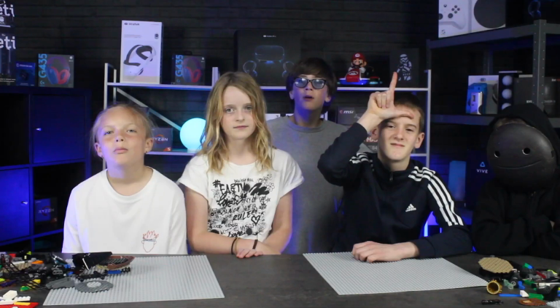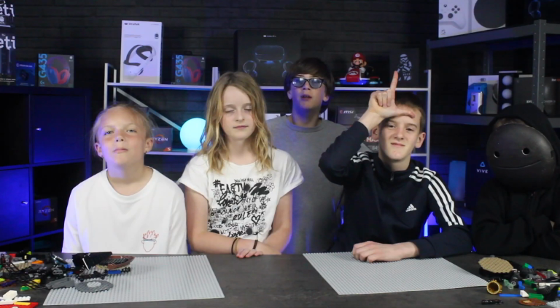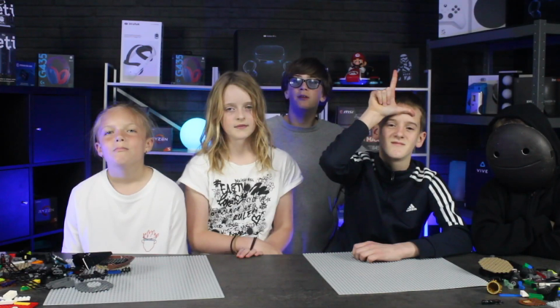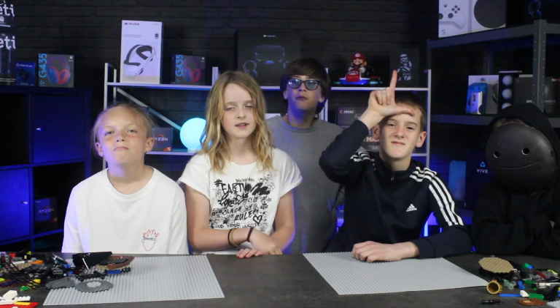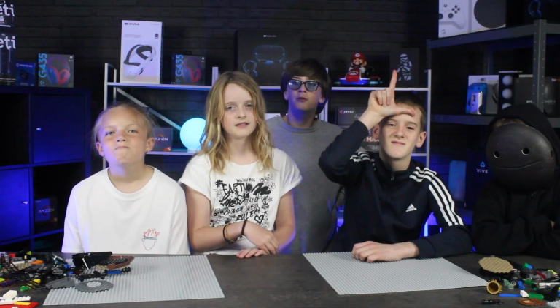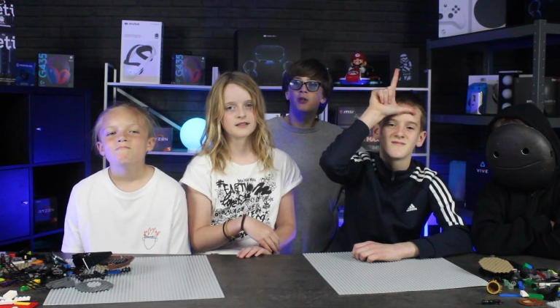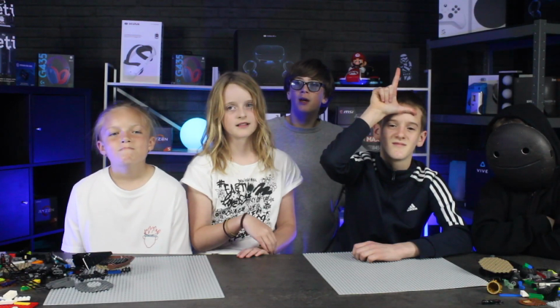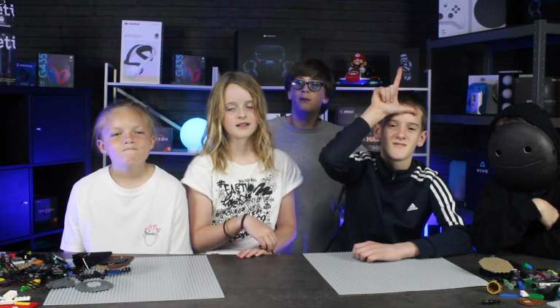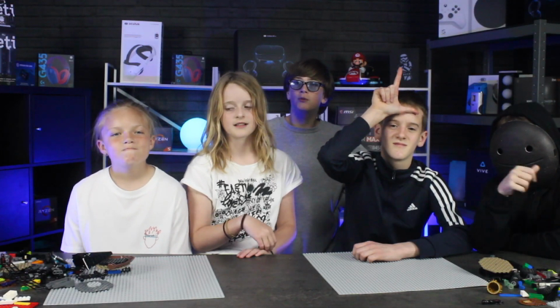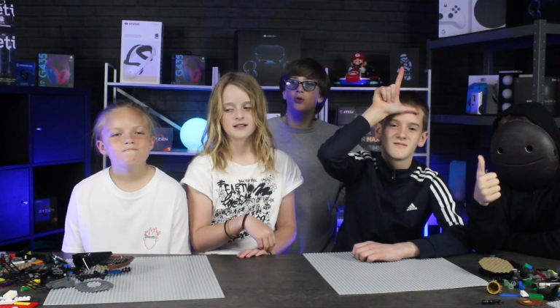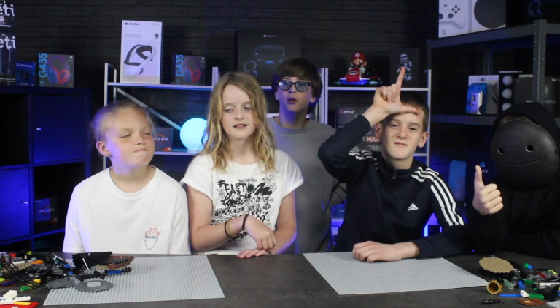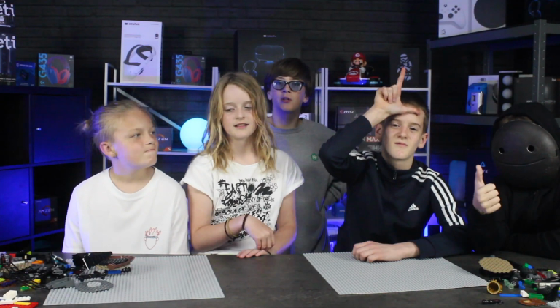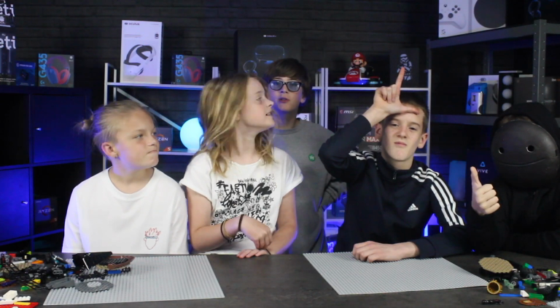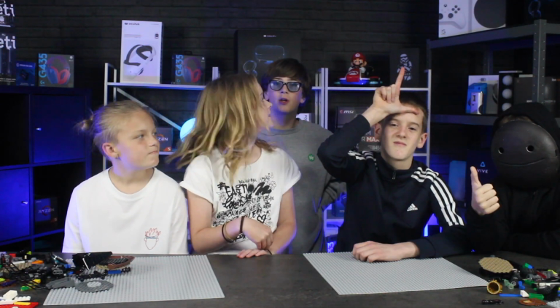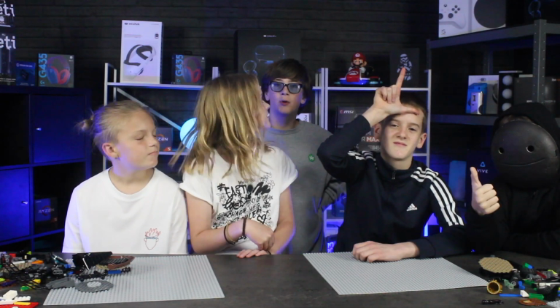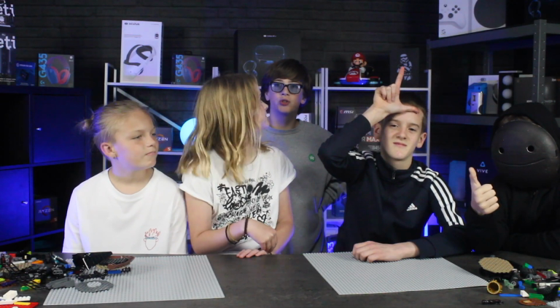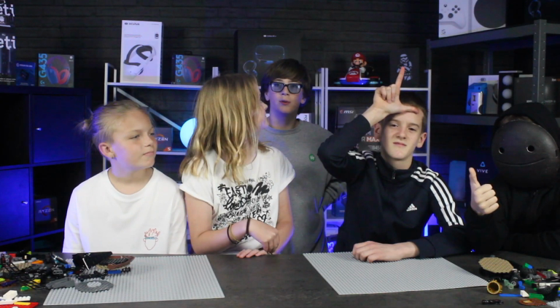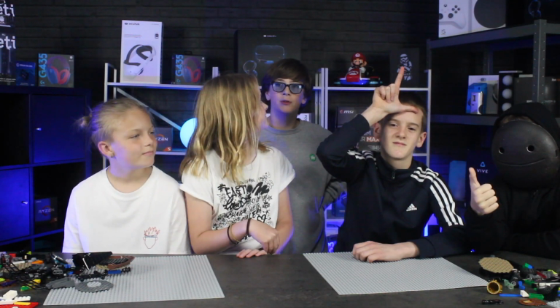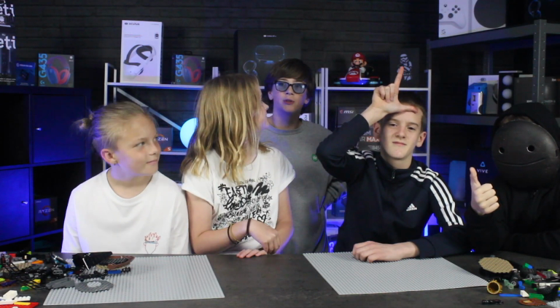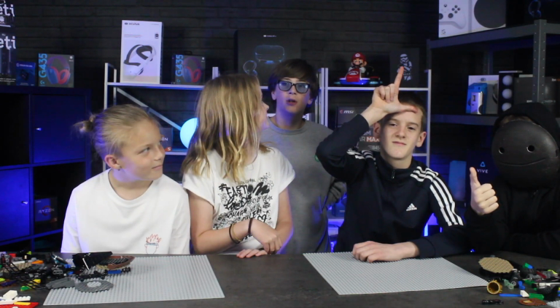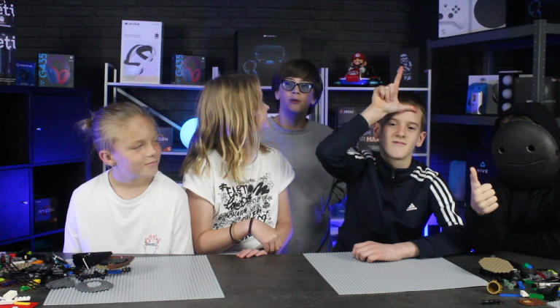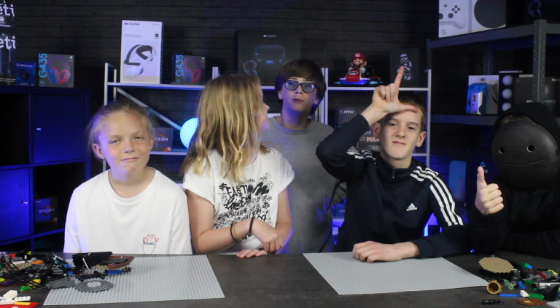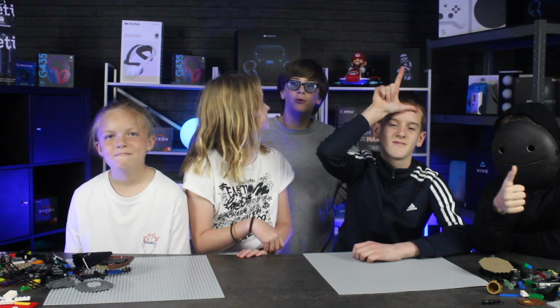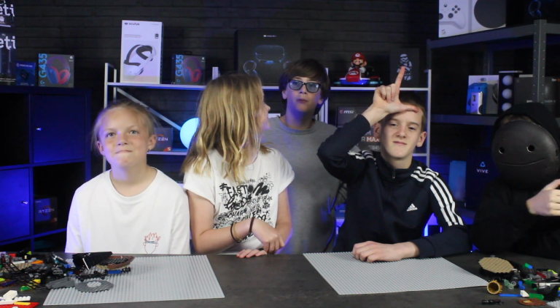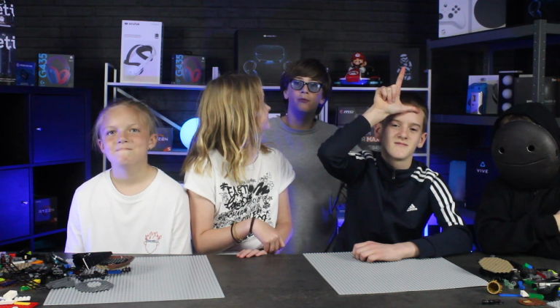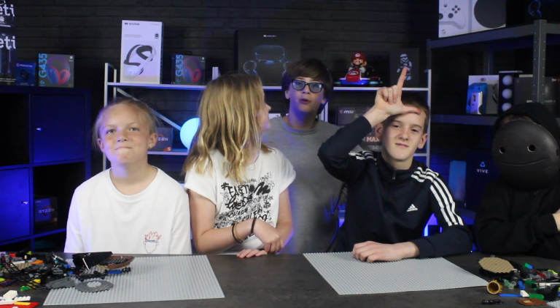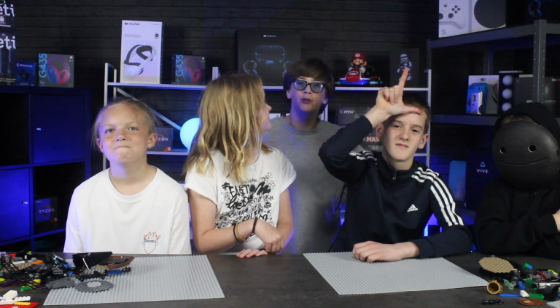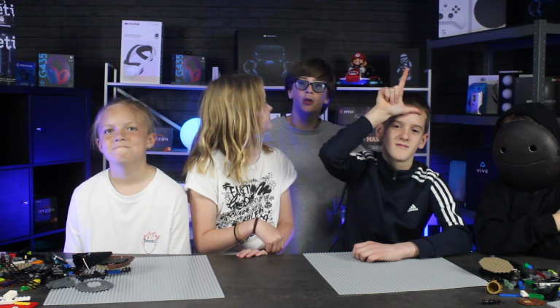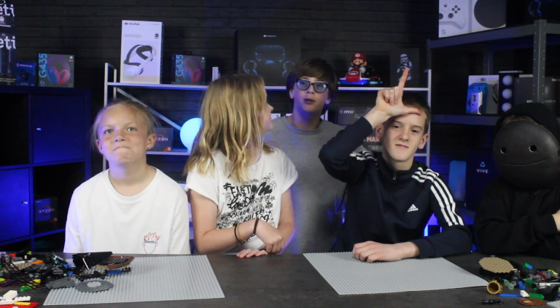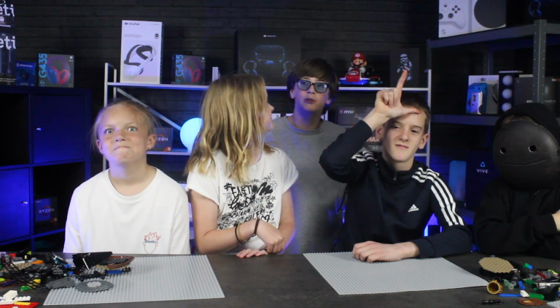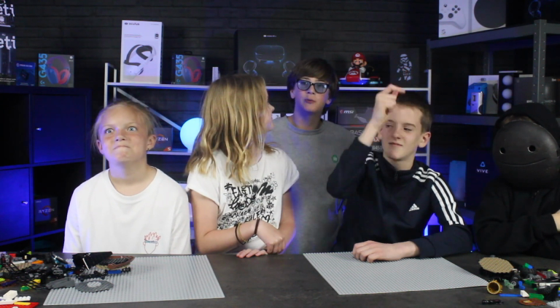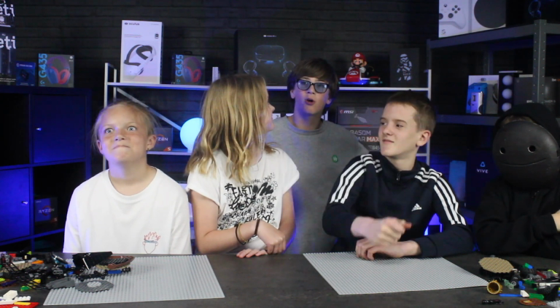That's it for today, join us next time on tubers. Don't forget to like and subscribe.